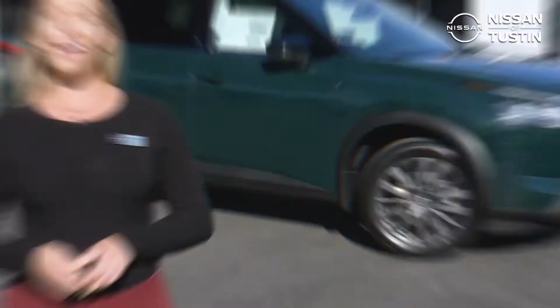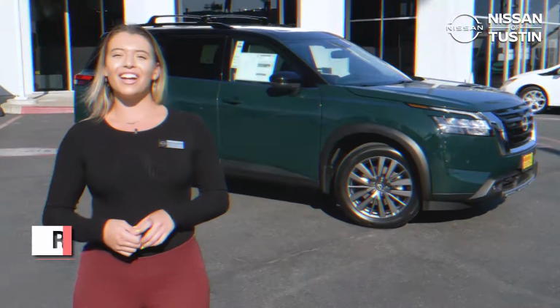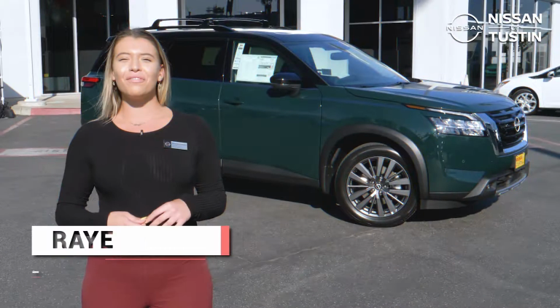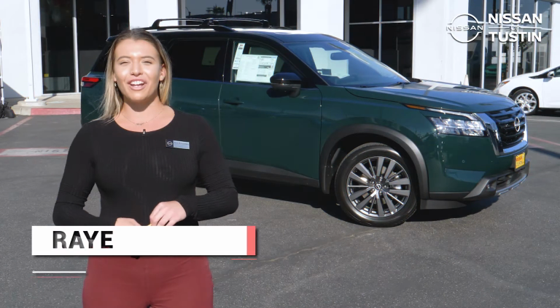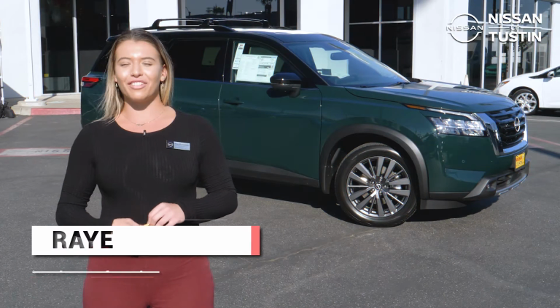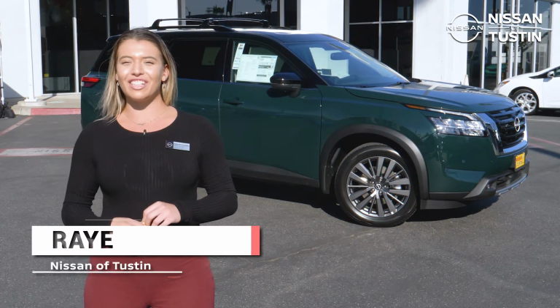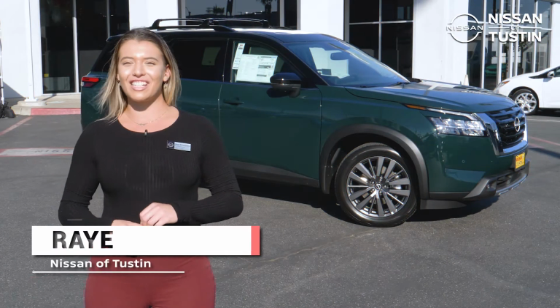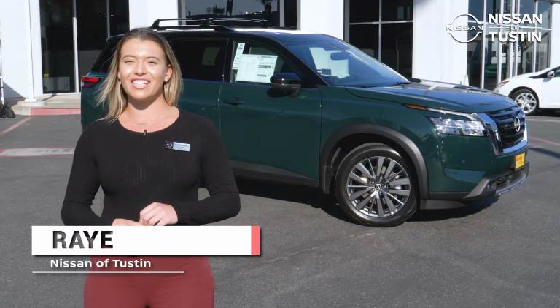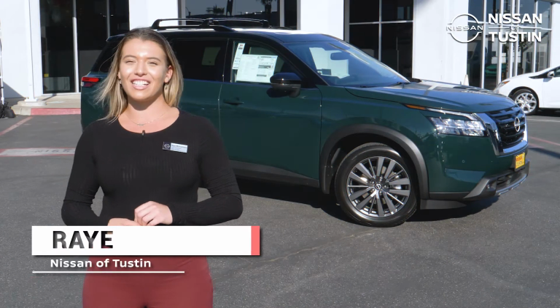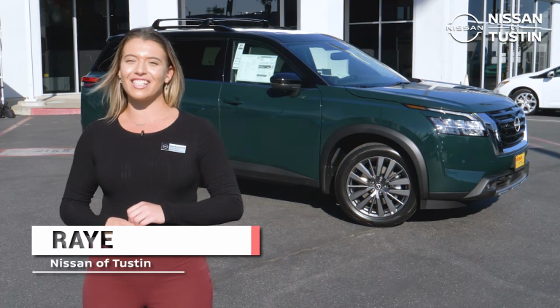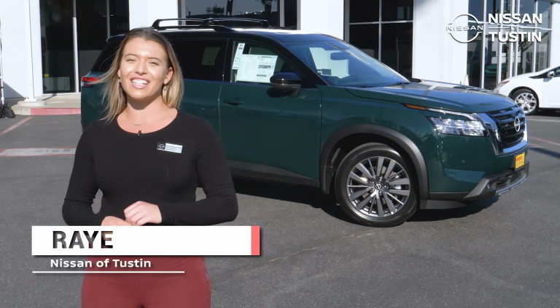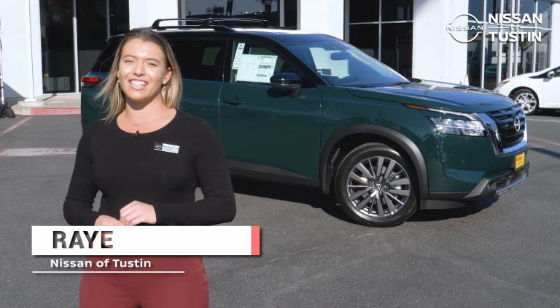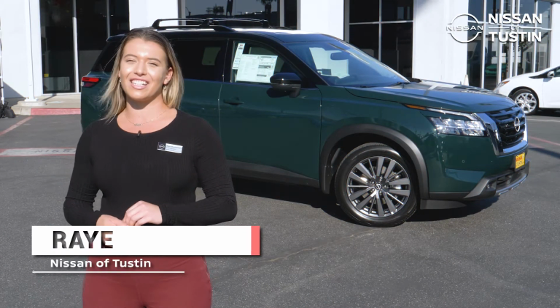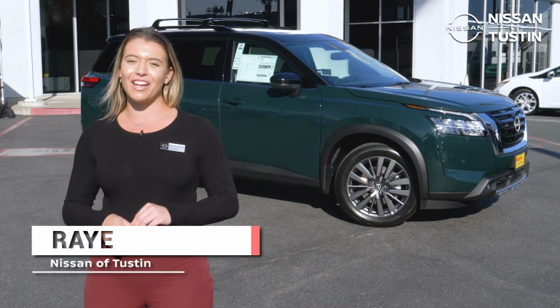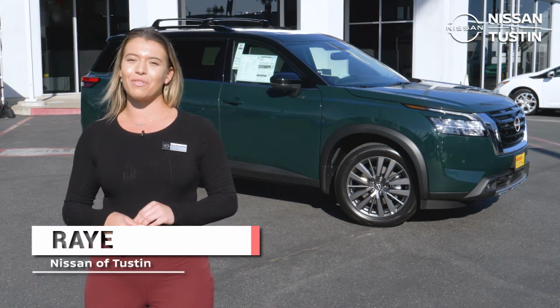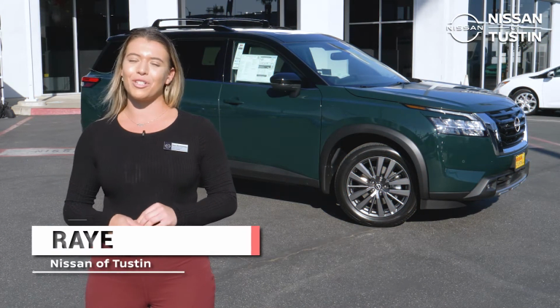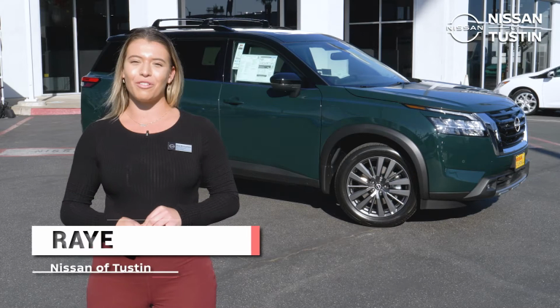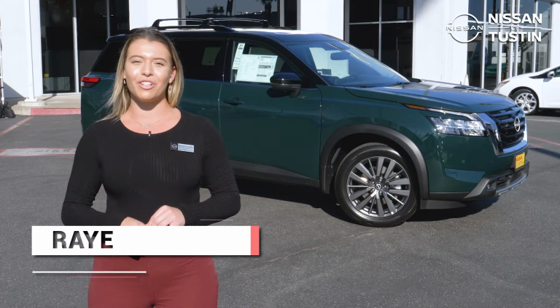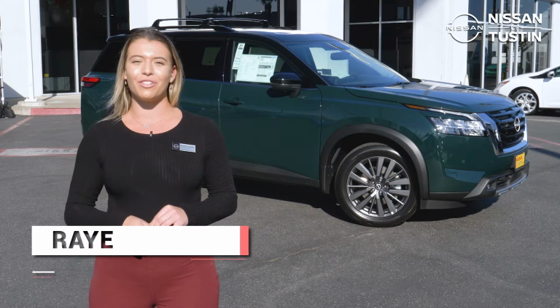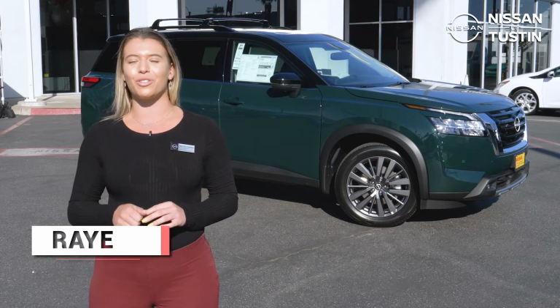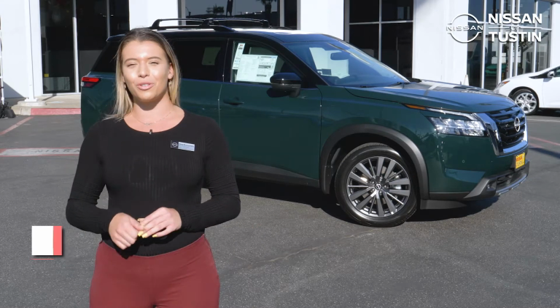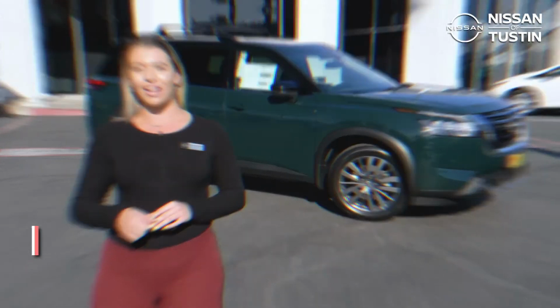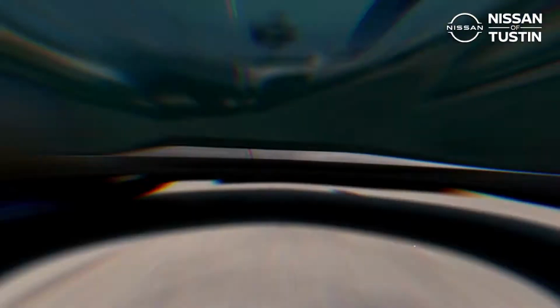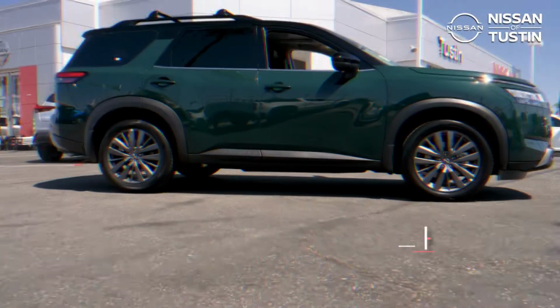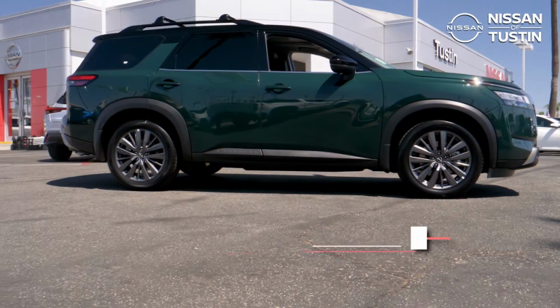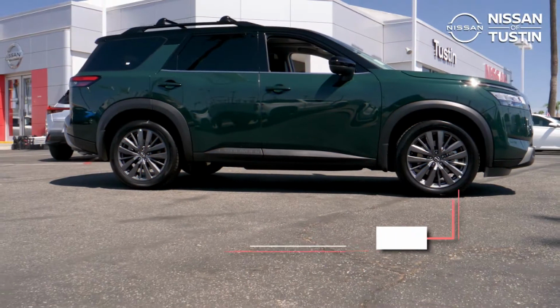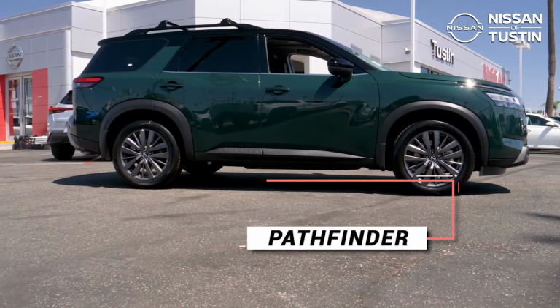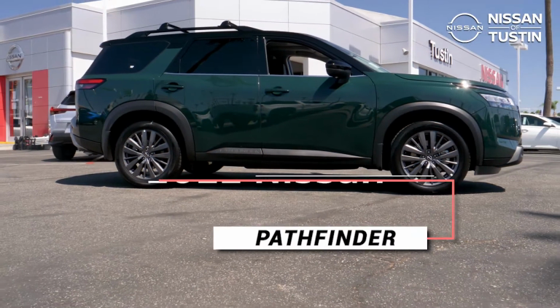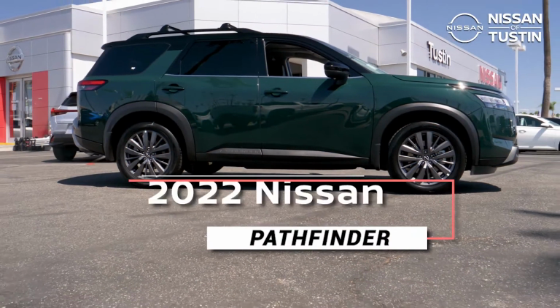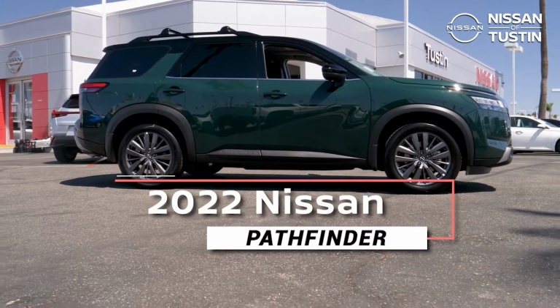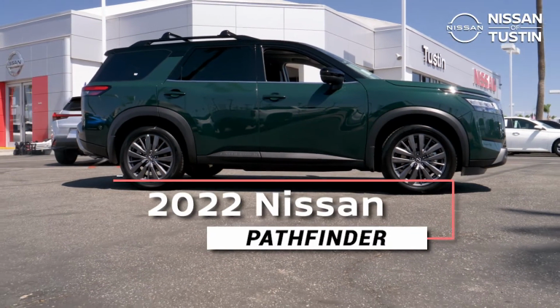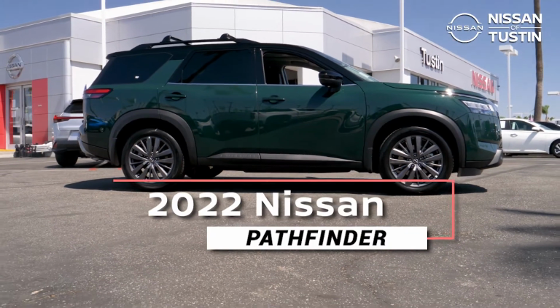Hi, I'm Ray from Nissan, and today I'm going to be showing you the 2022 Nissan Pathfinder.